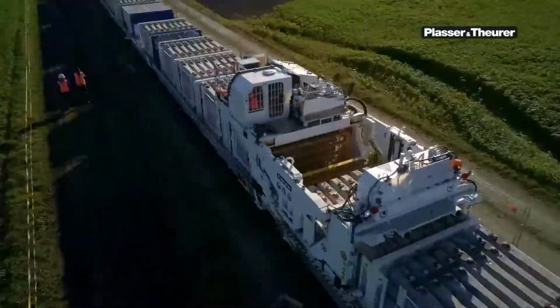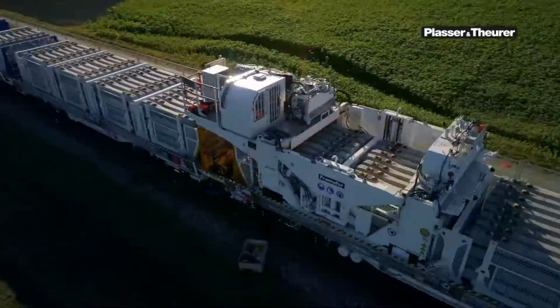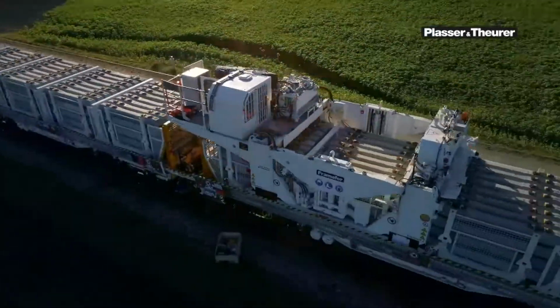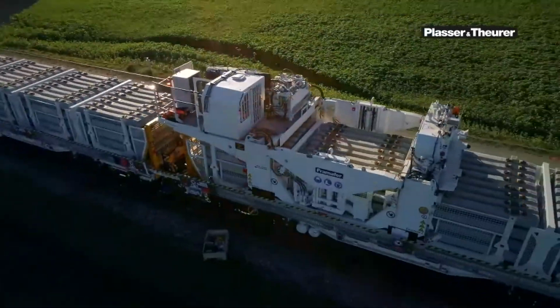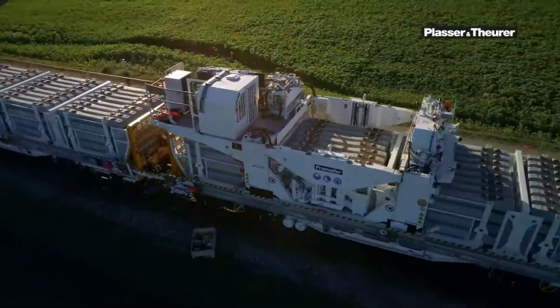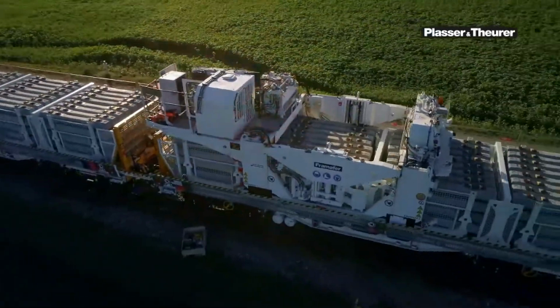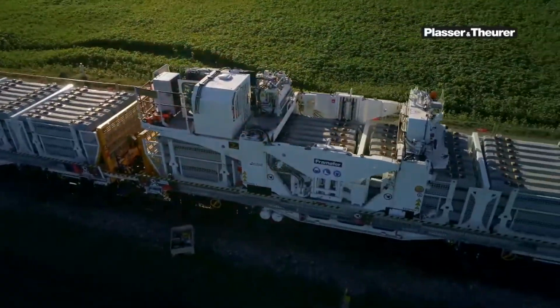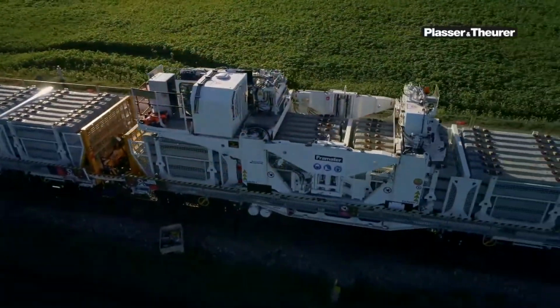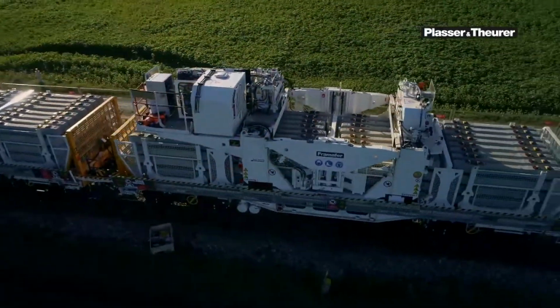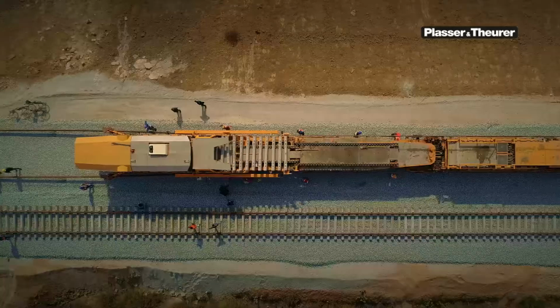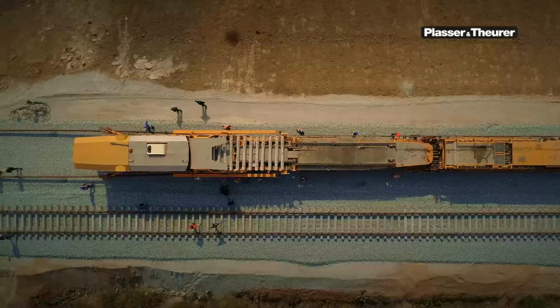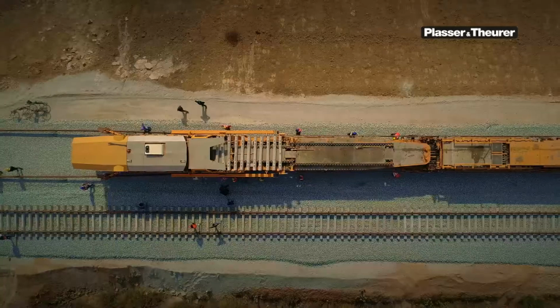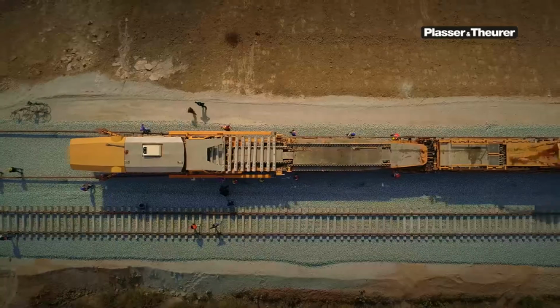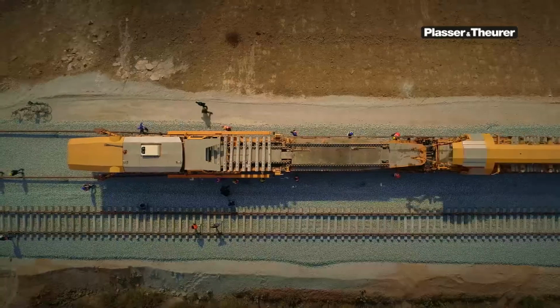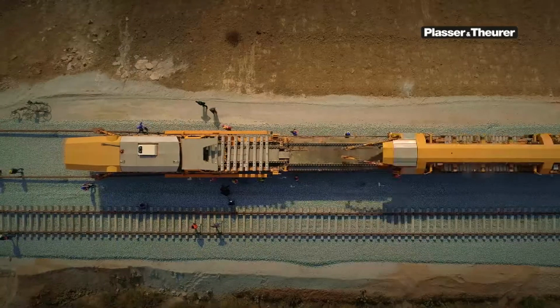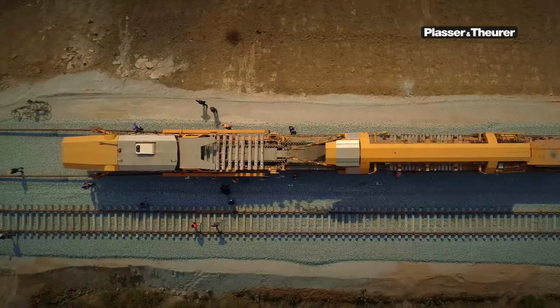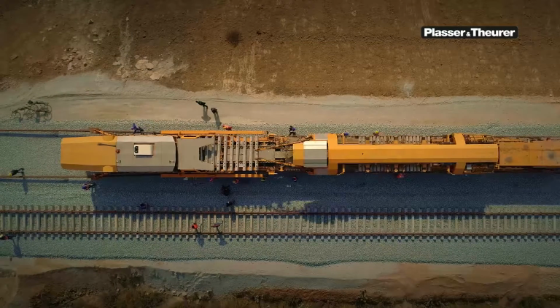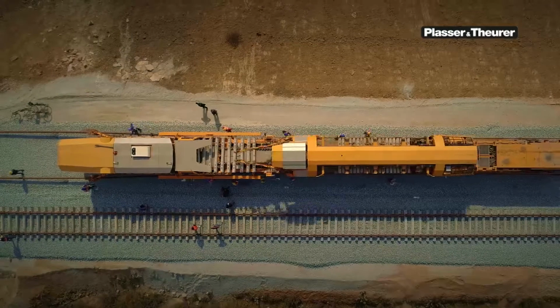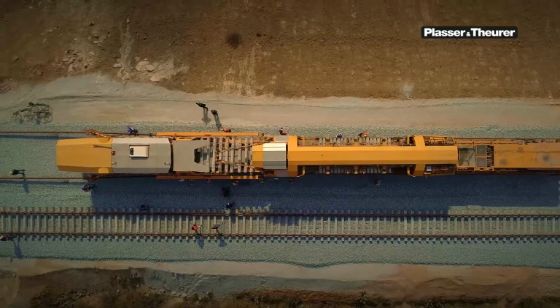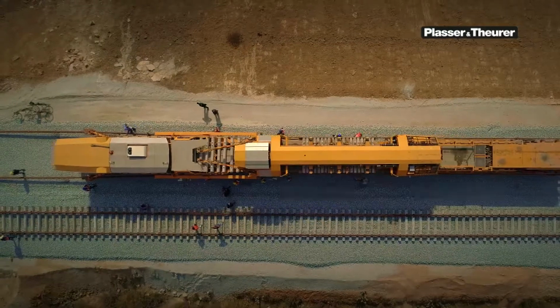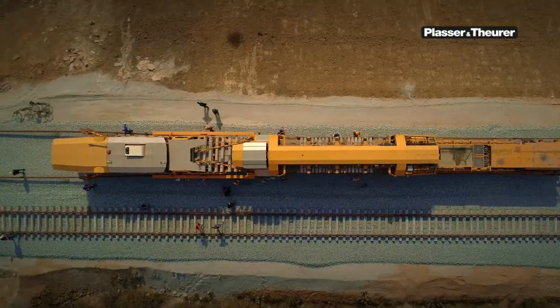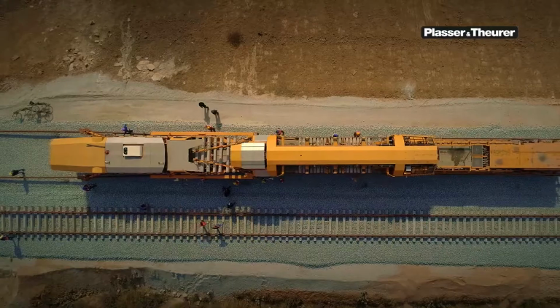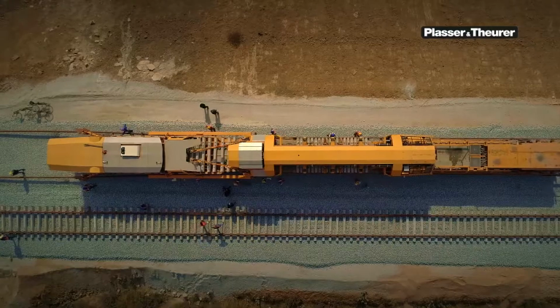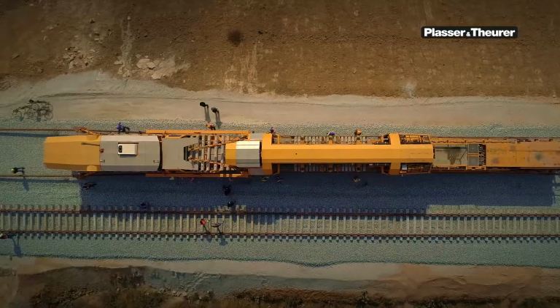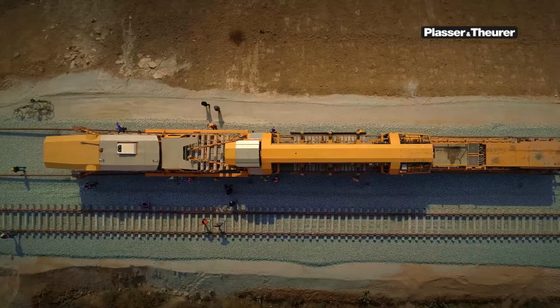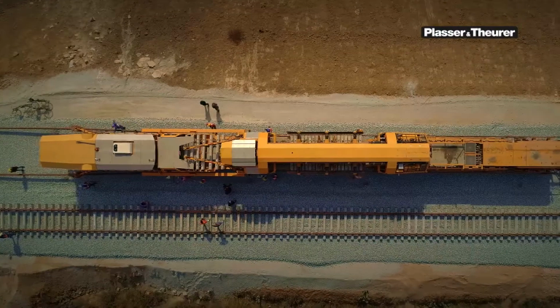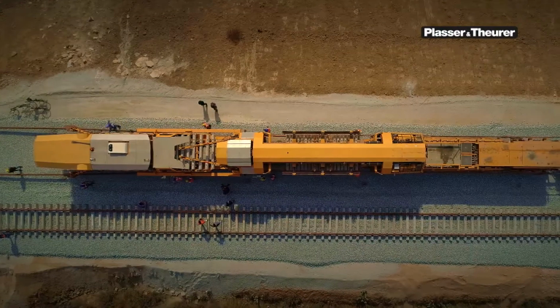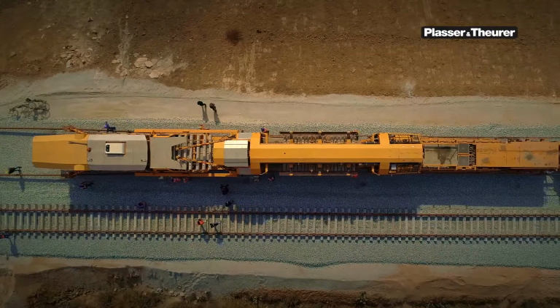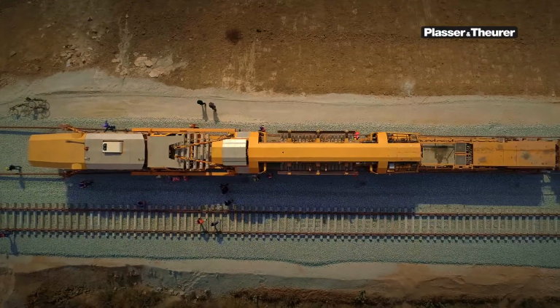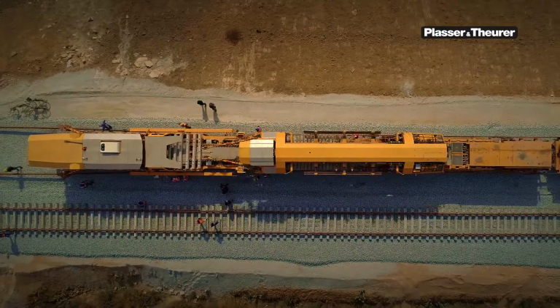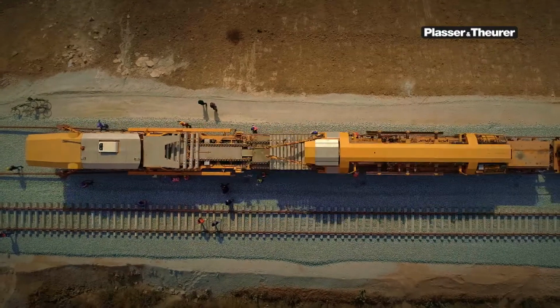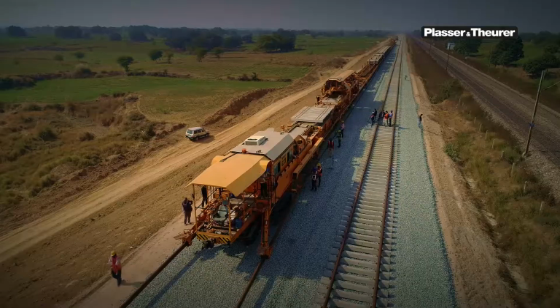Gantry units handle the materials. They take away old sleepers and bring new ones to the worksite.